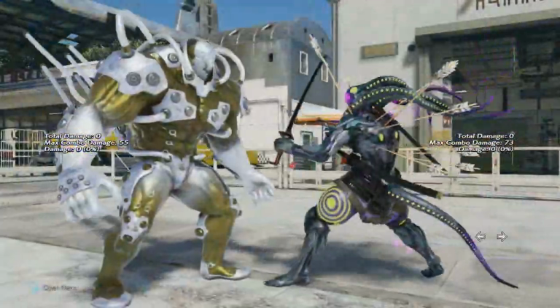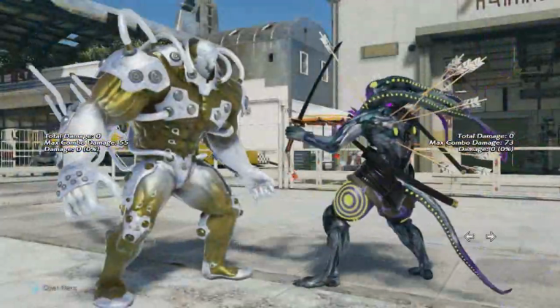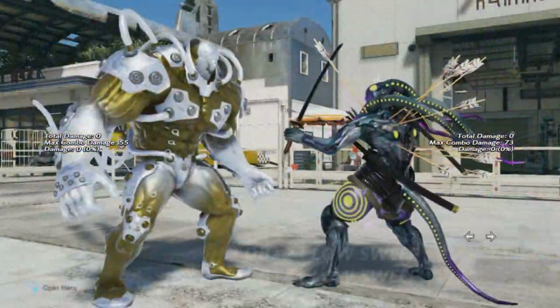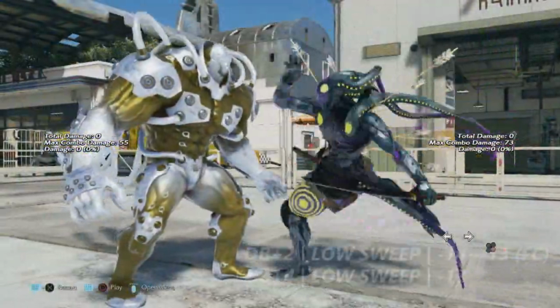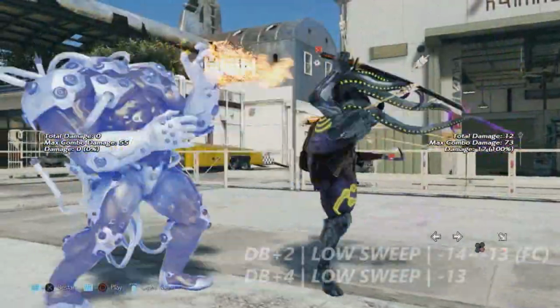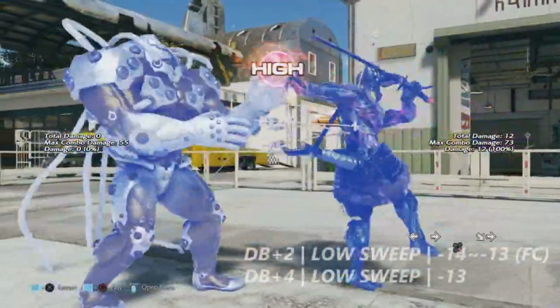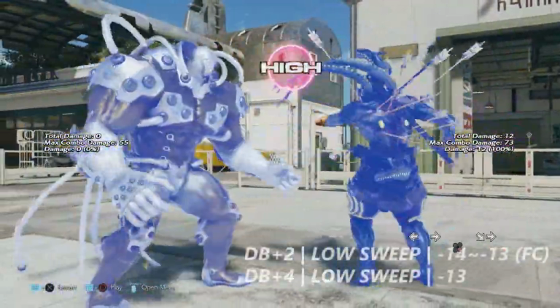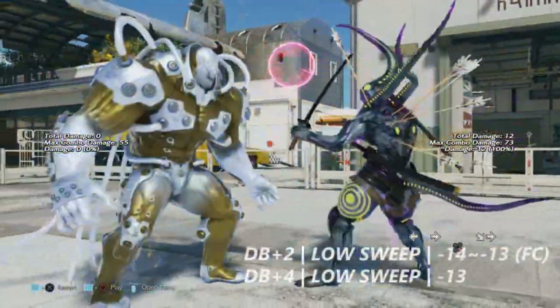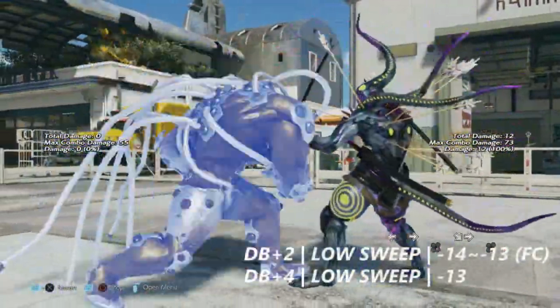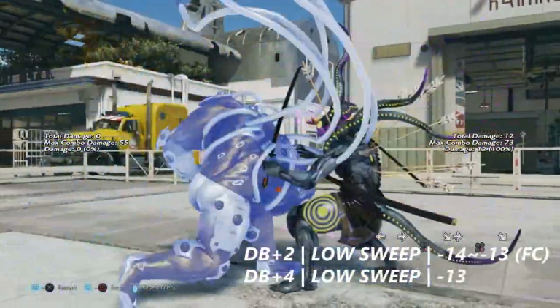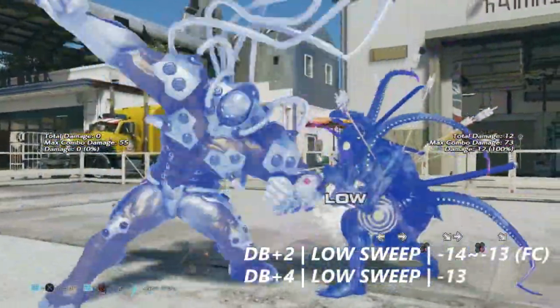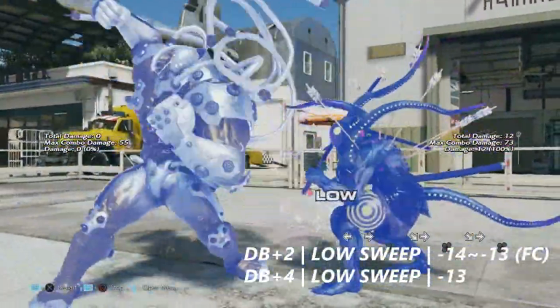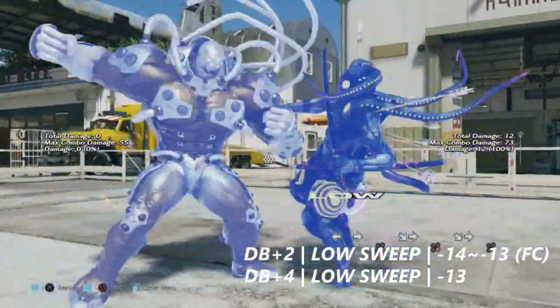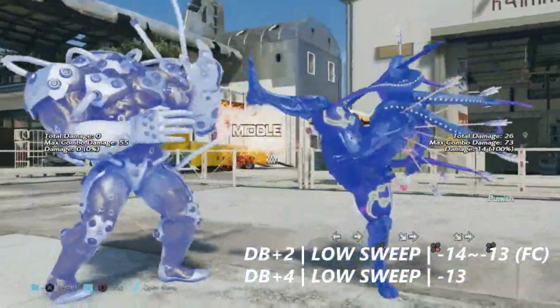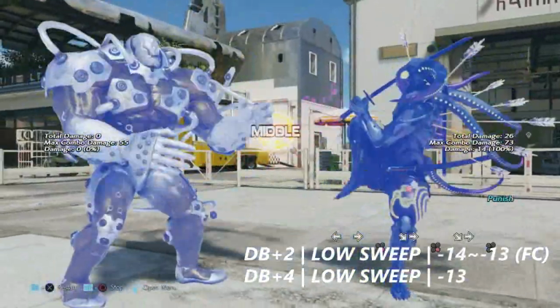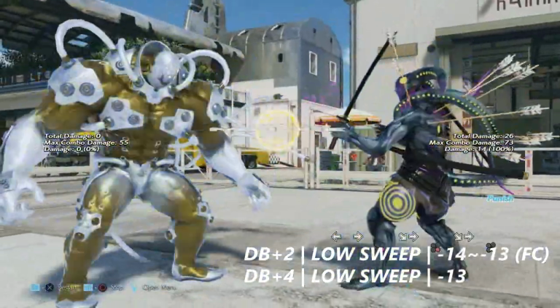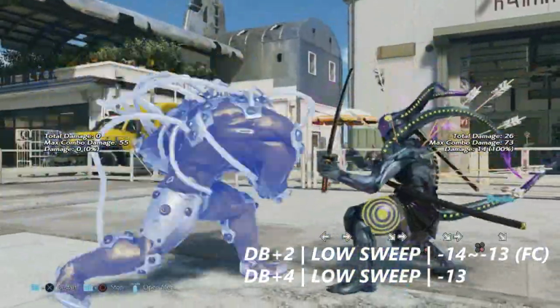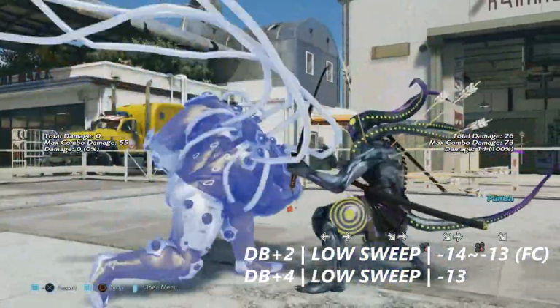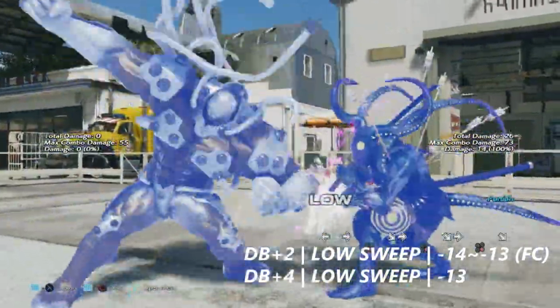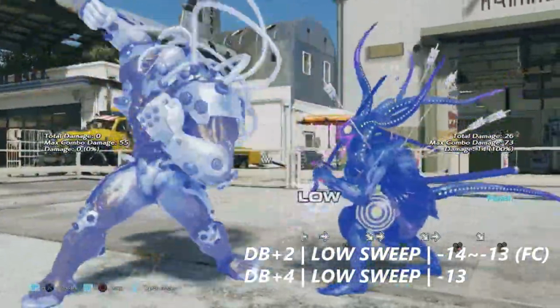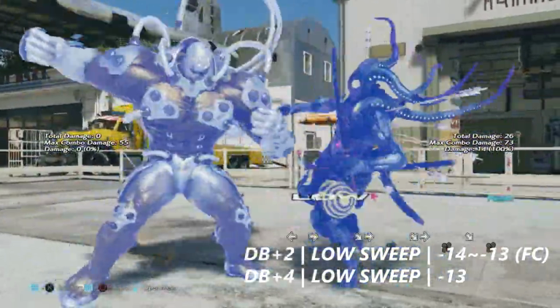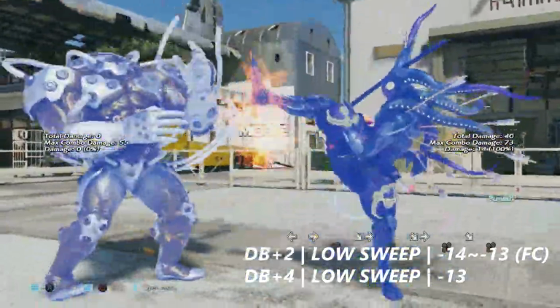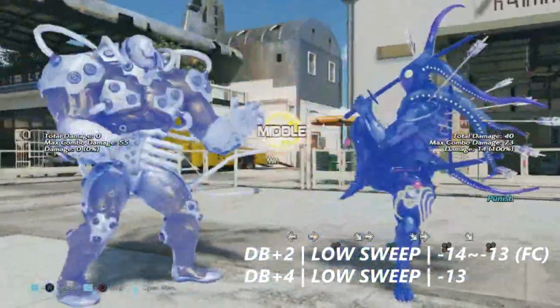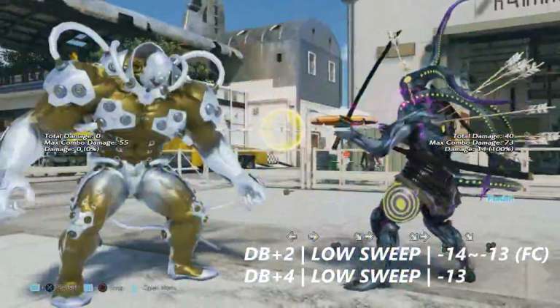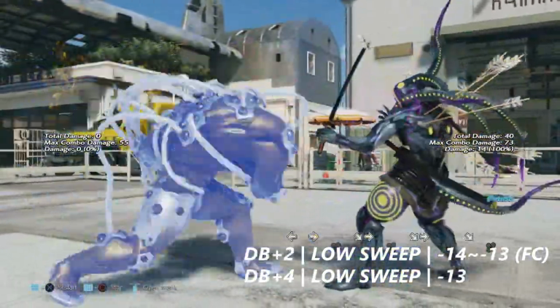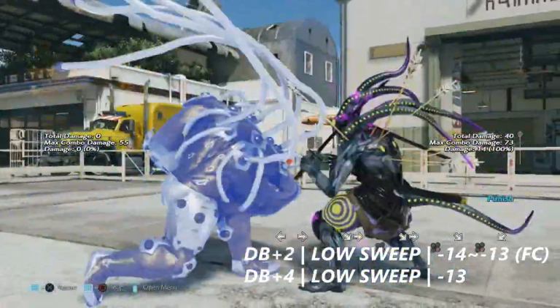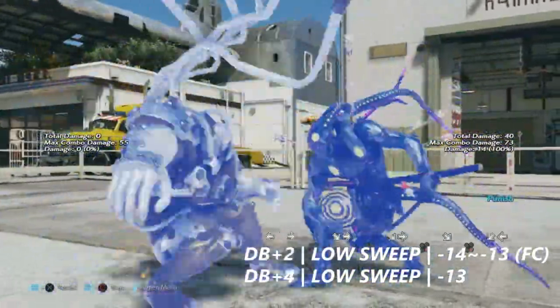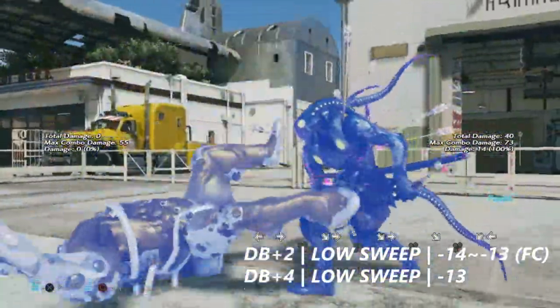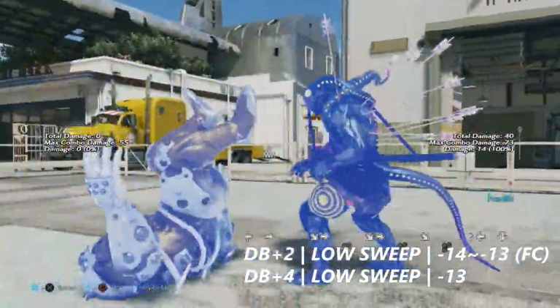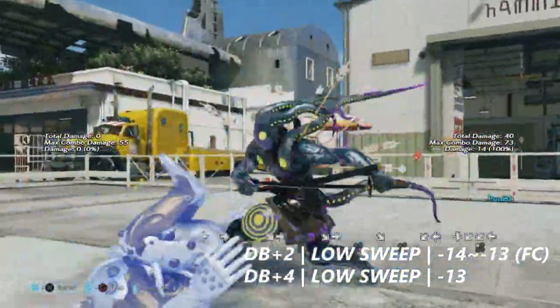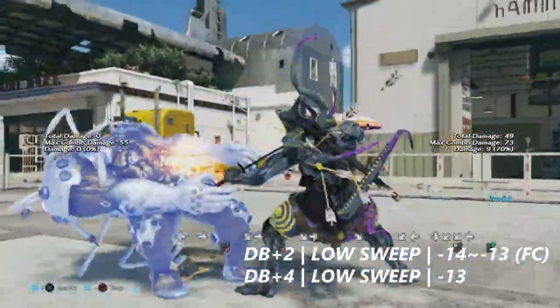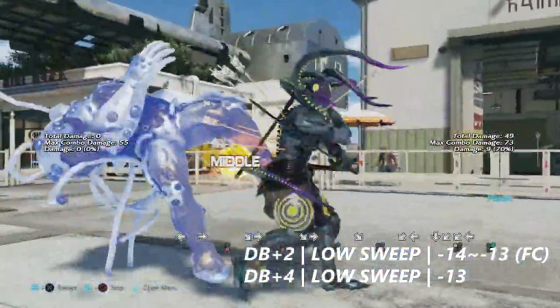Down back 2 is just a low sweeping move. It's negative 14 to negative 13 on block from full crouch.